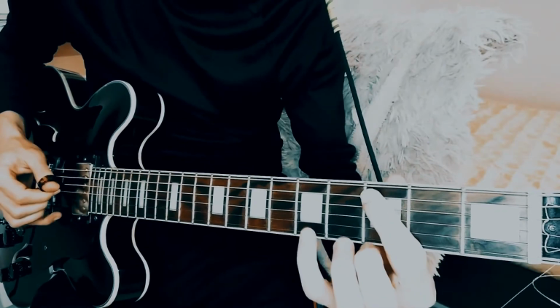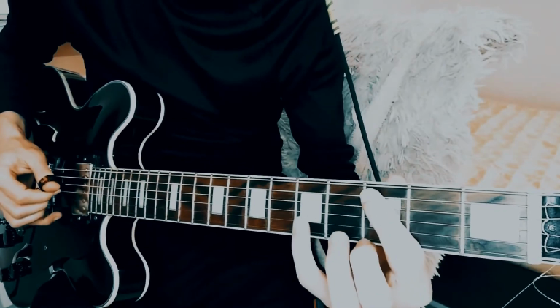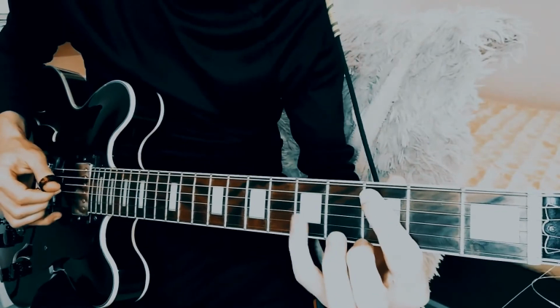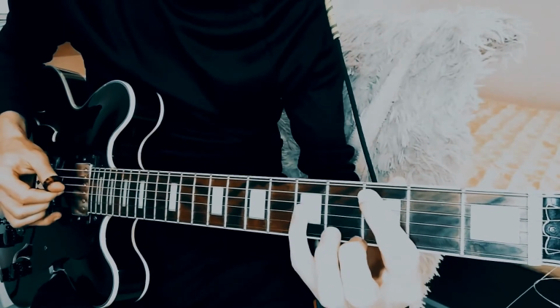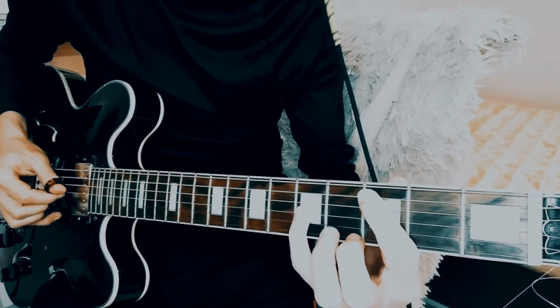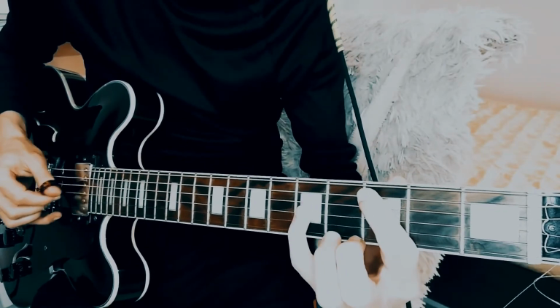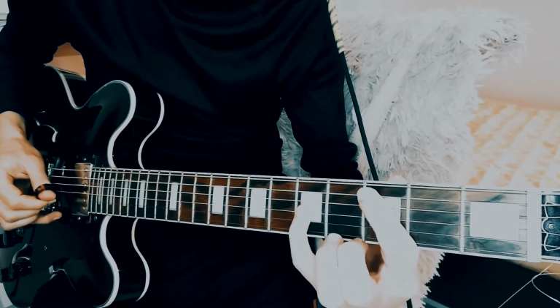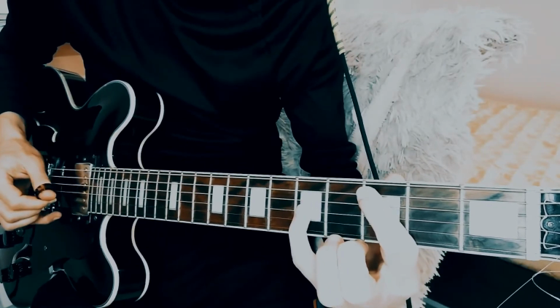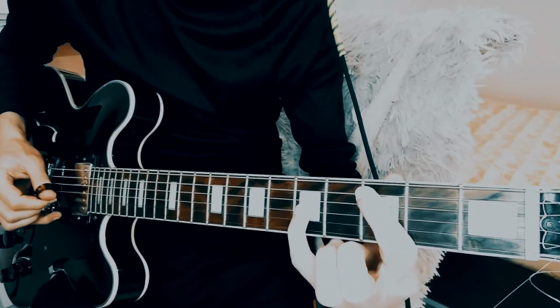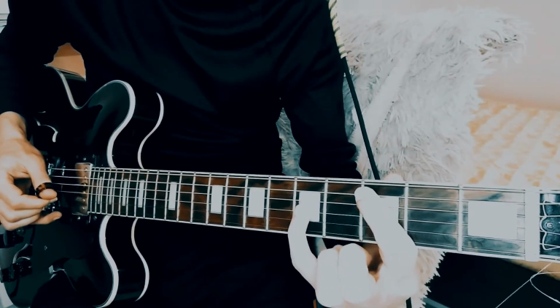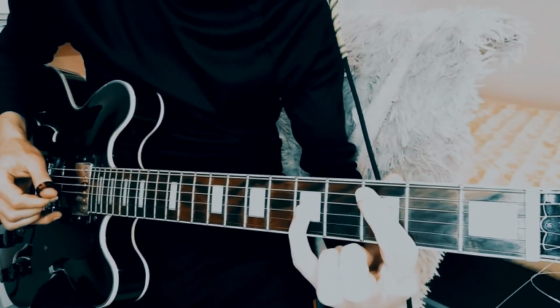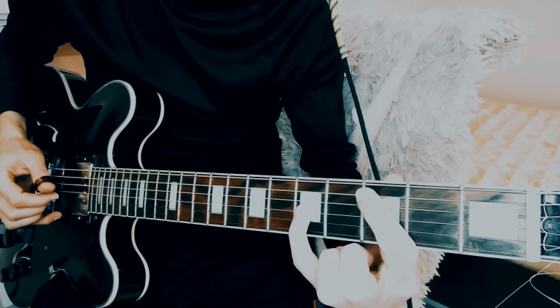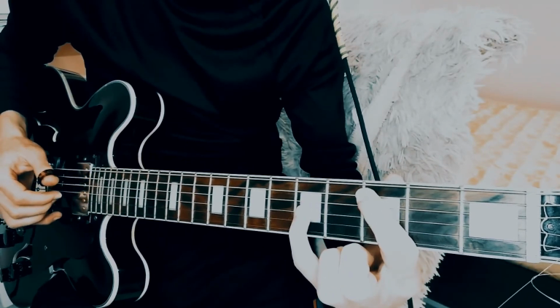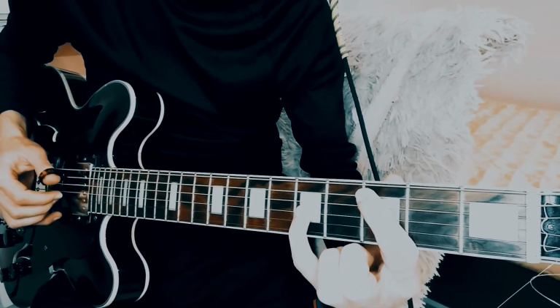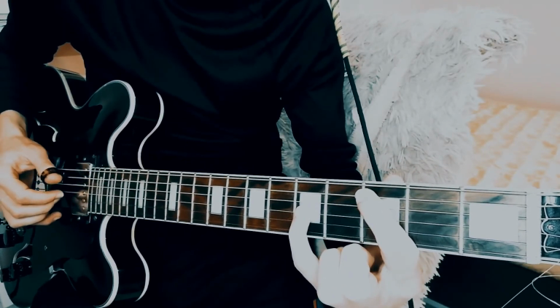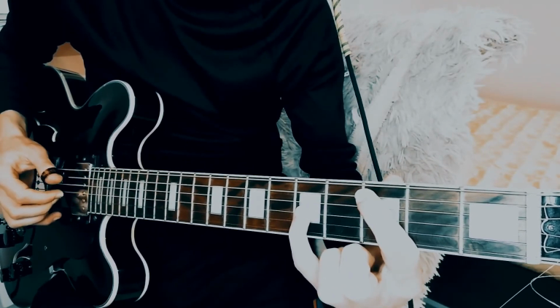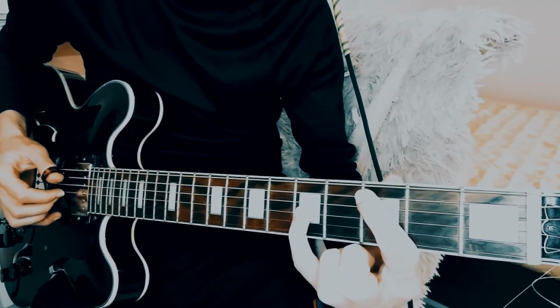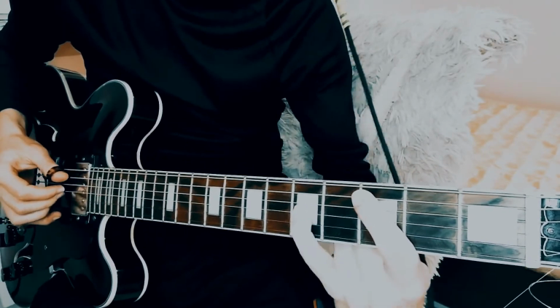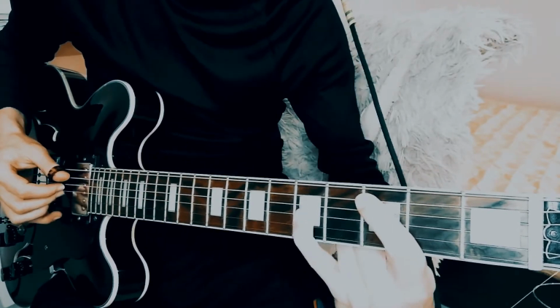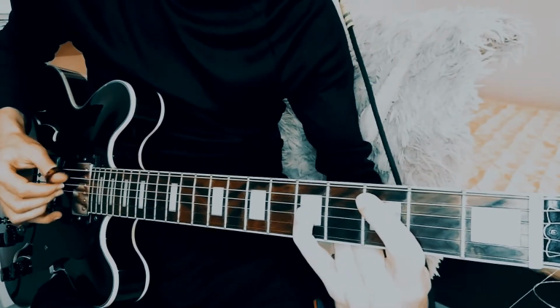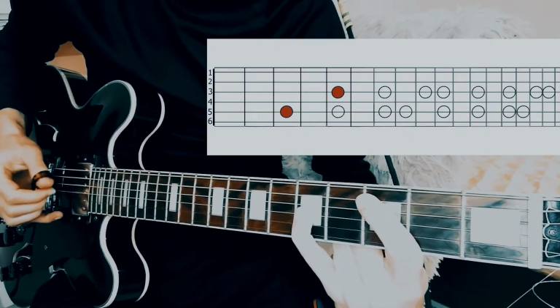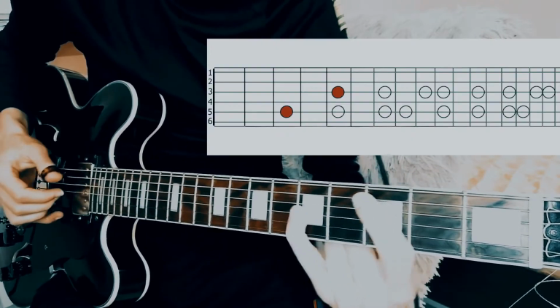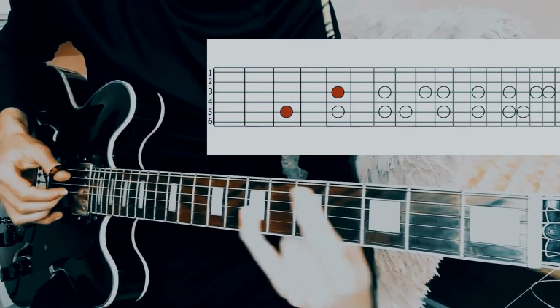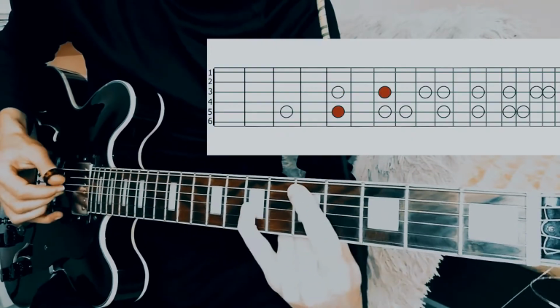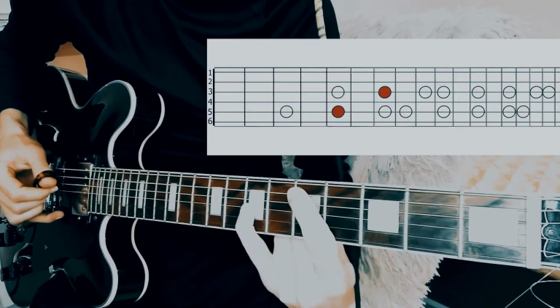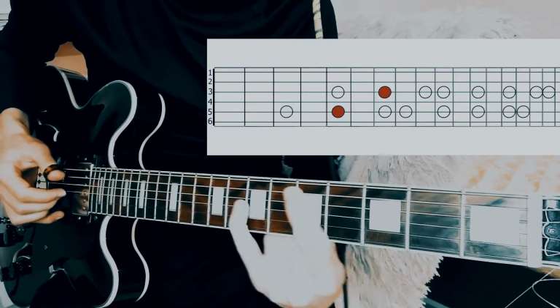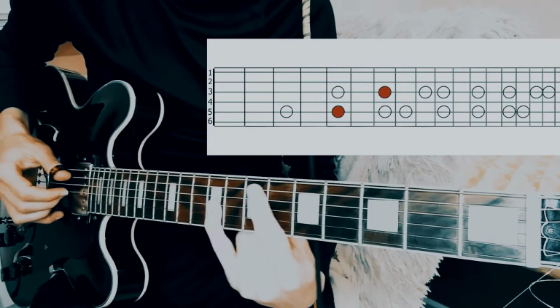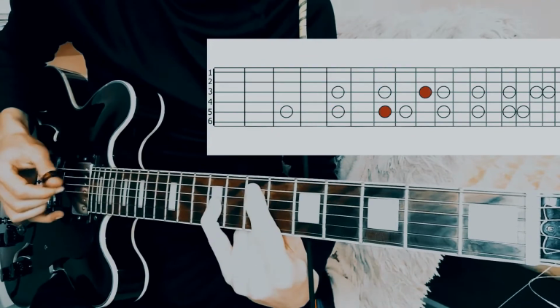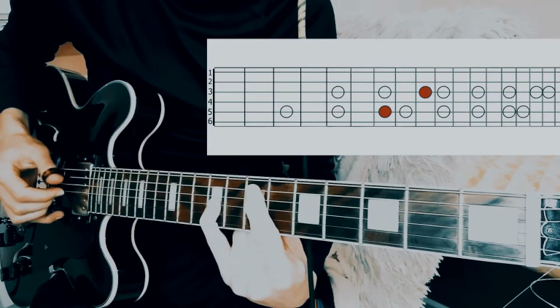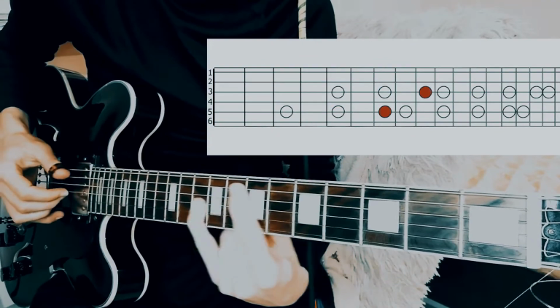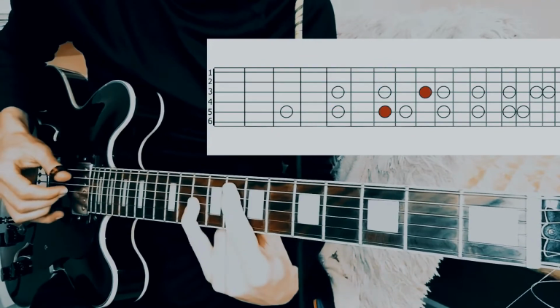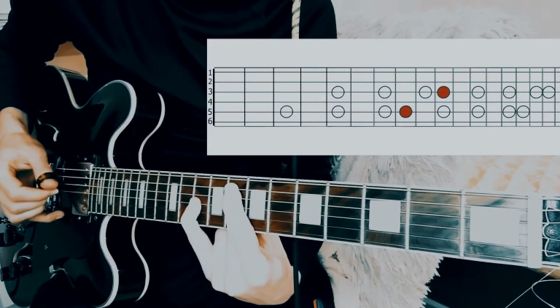It's easy, because as soon as we know the formula of major scale, we can repeat it on other strings.